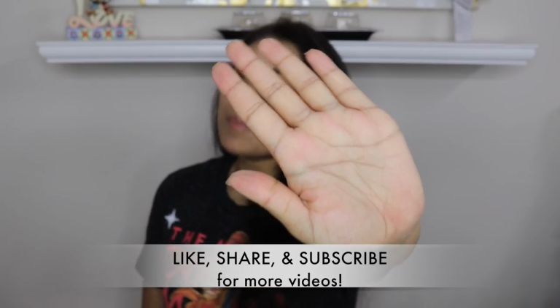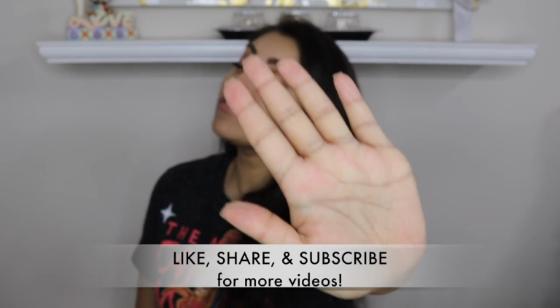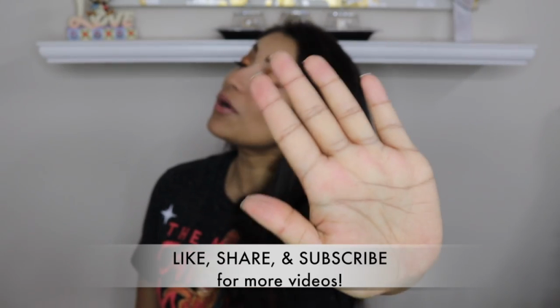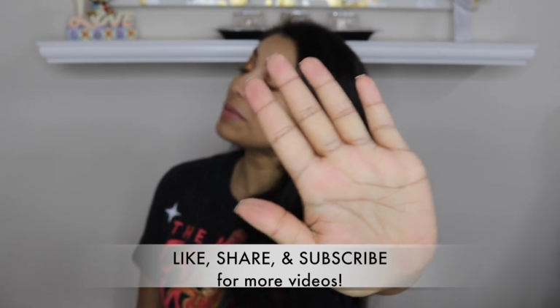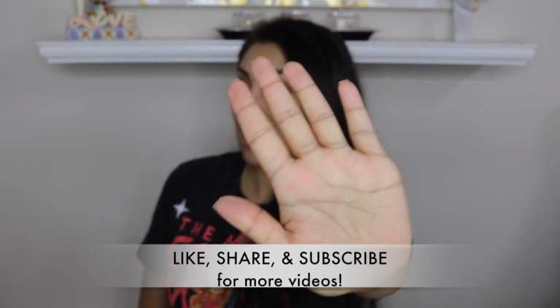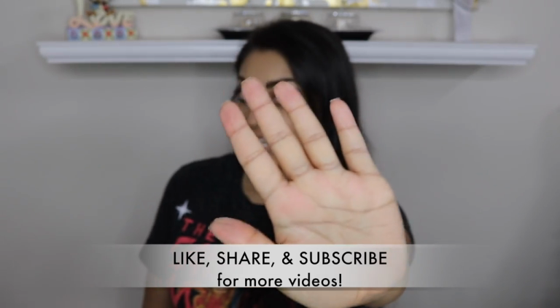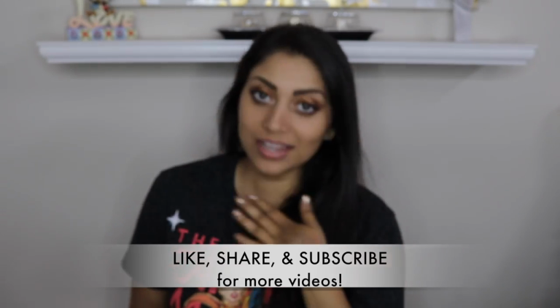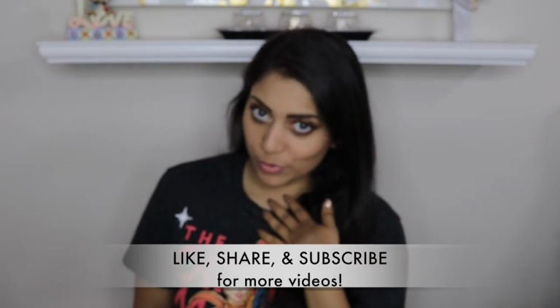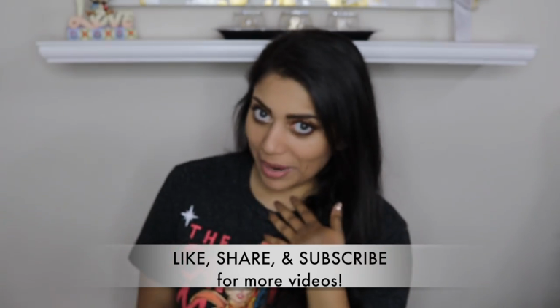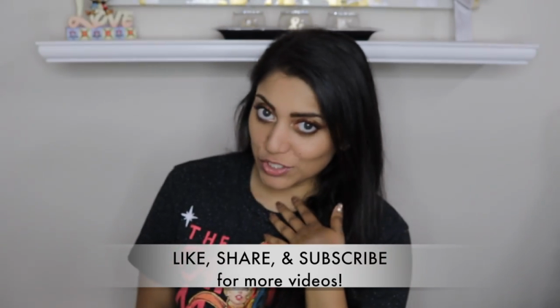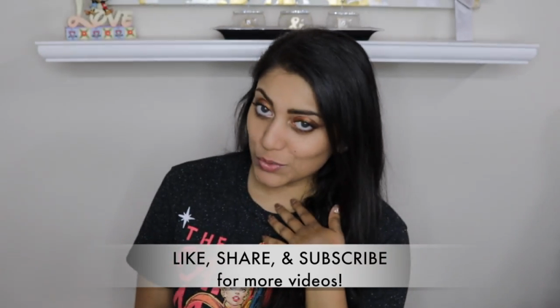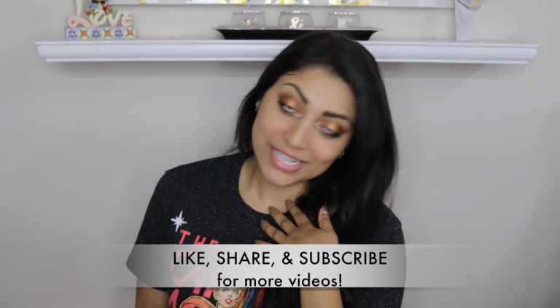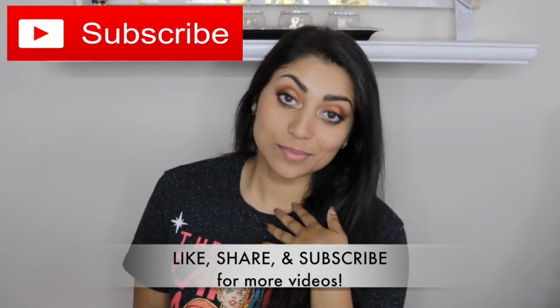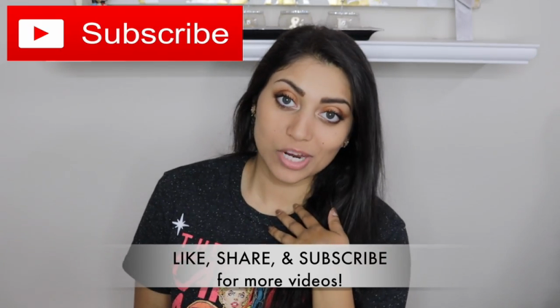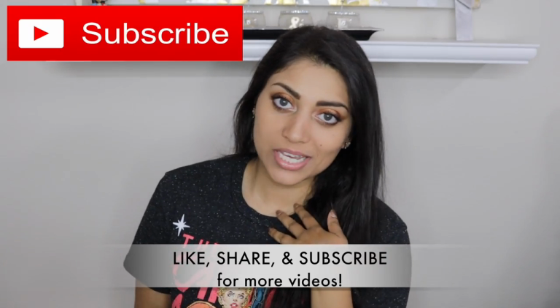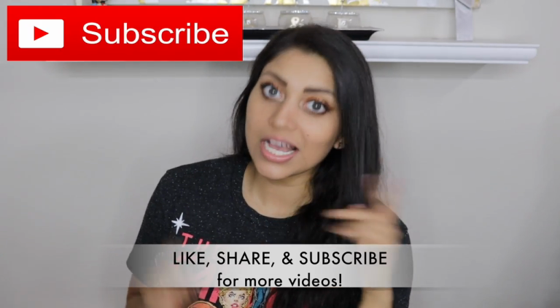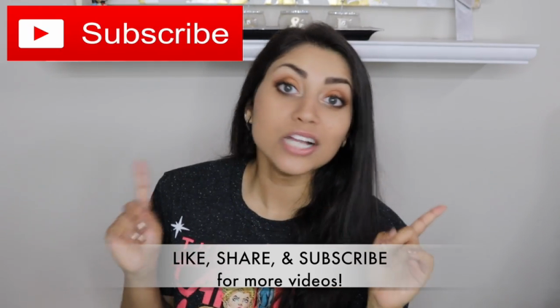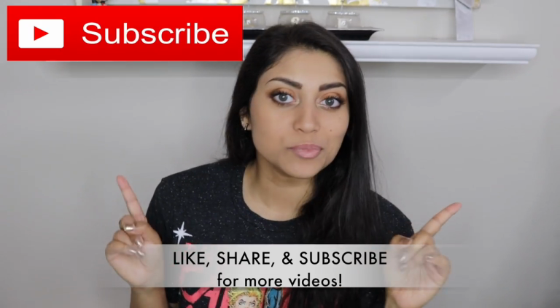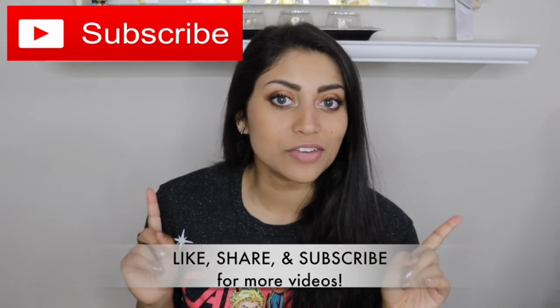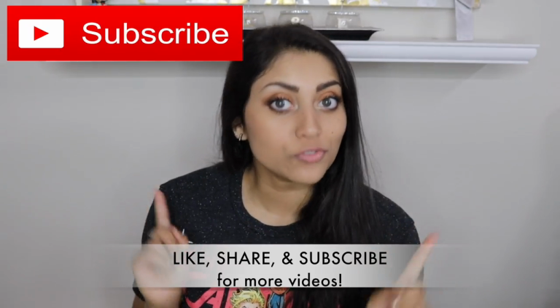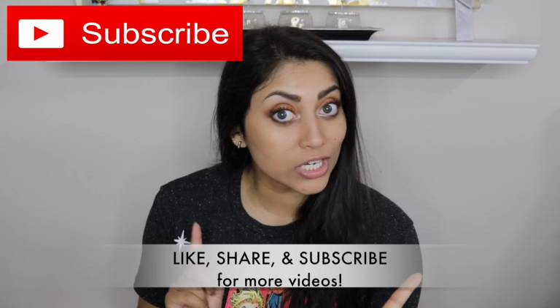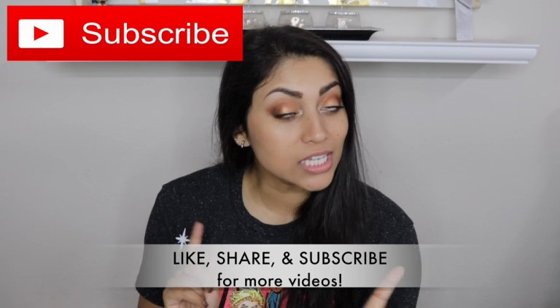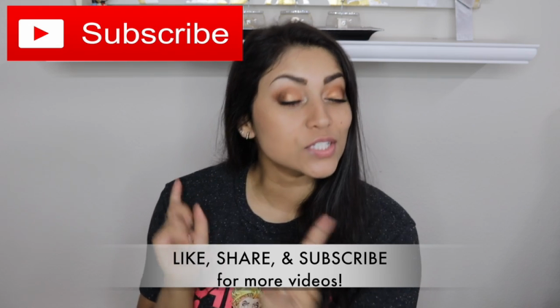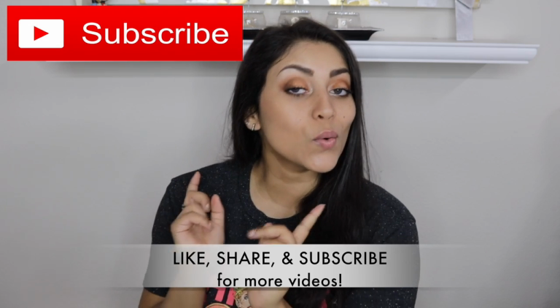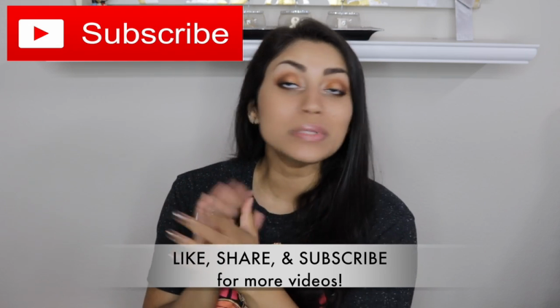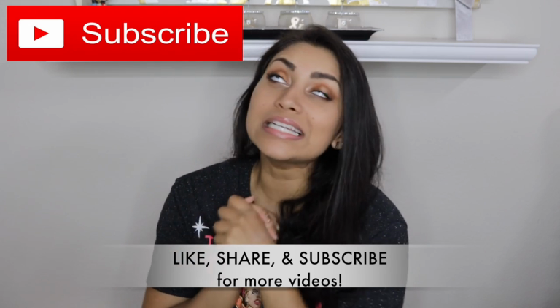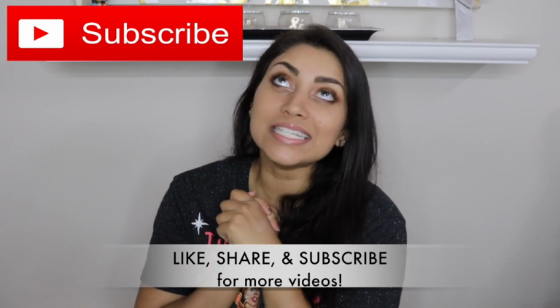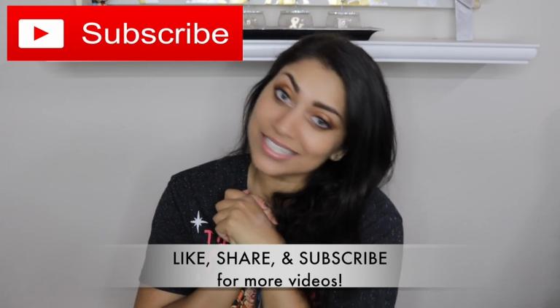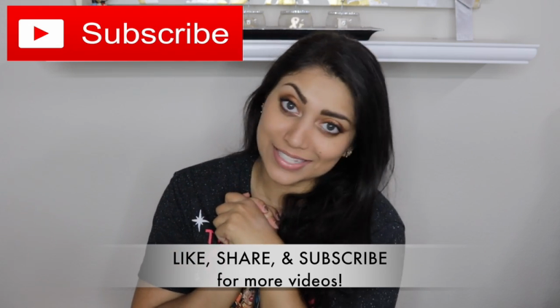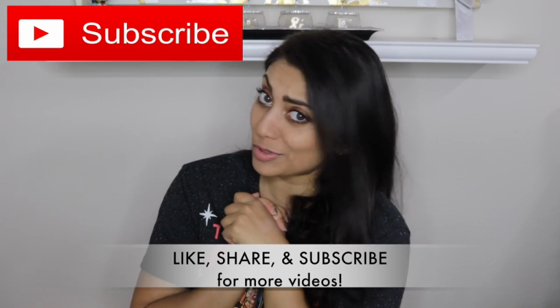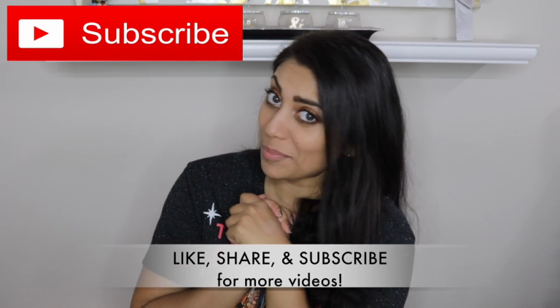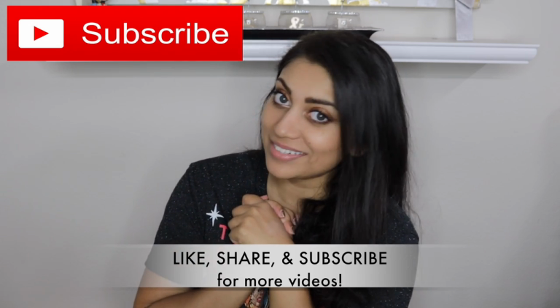But before we begin, let me remind you that subscribing is a hundred percent free. So please click that subscribe button.